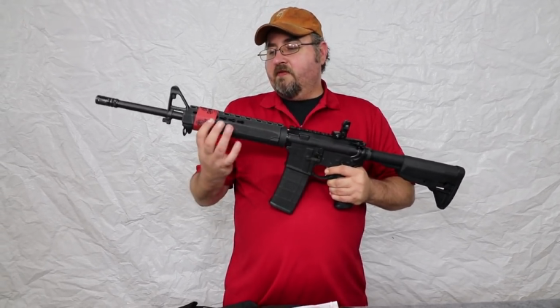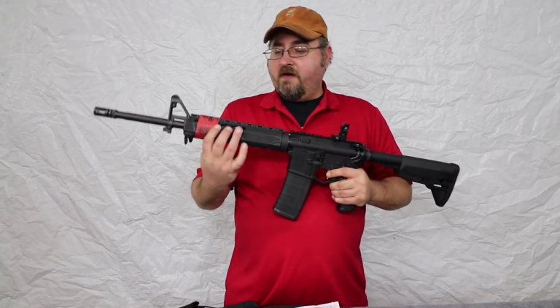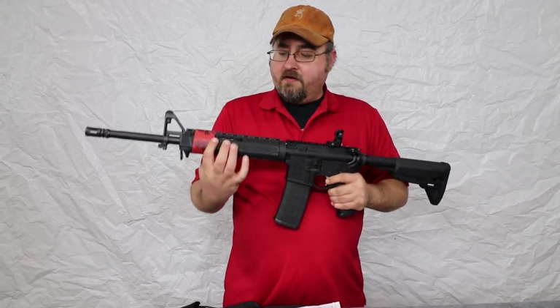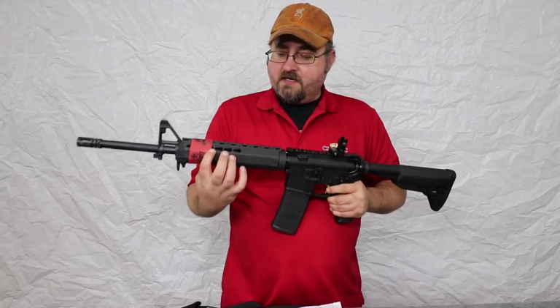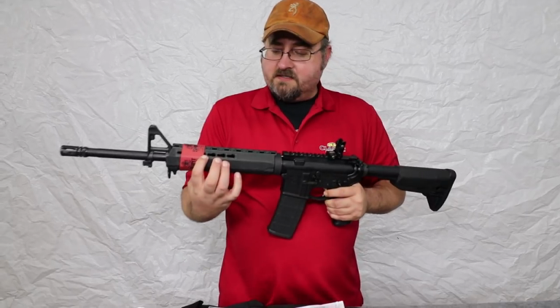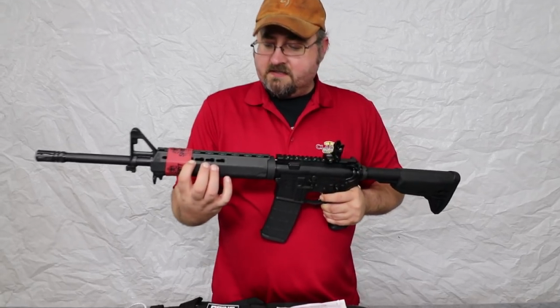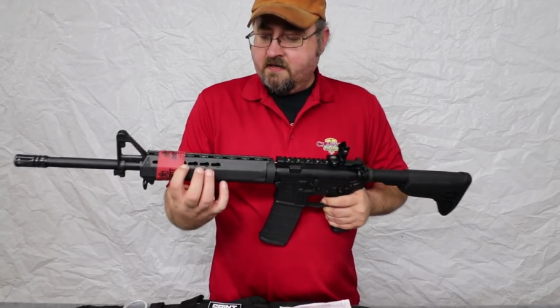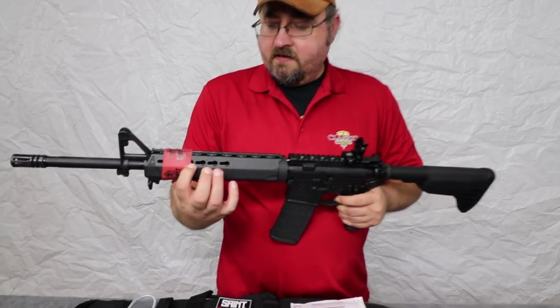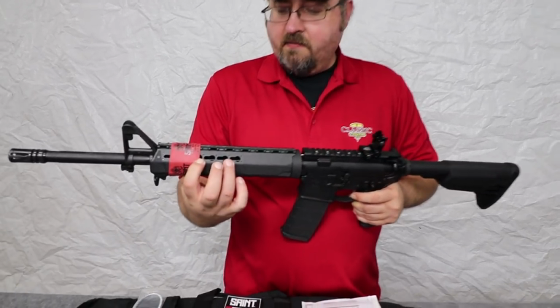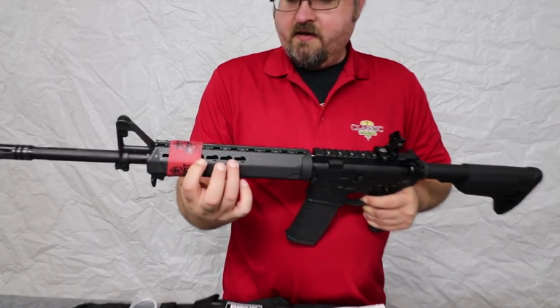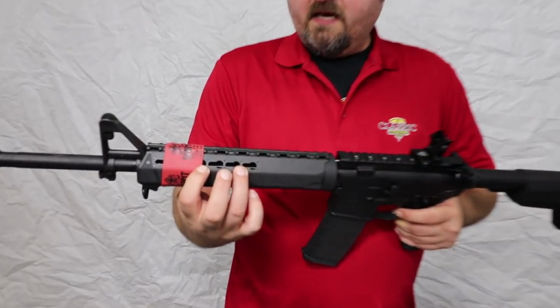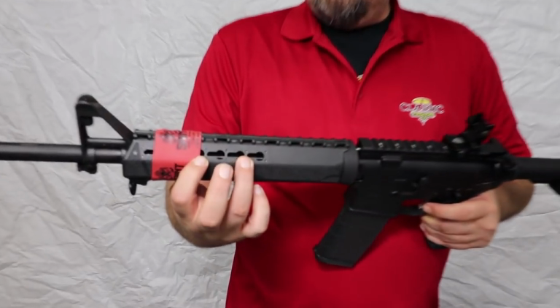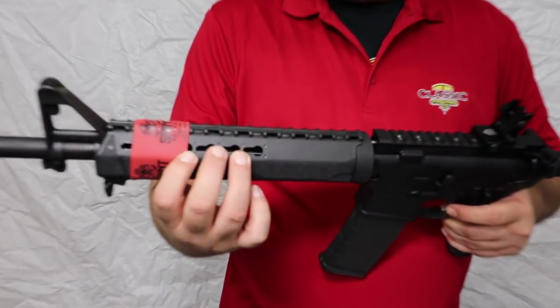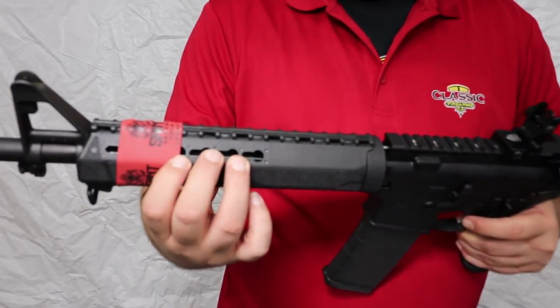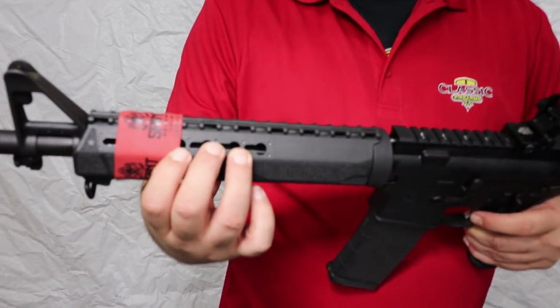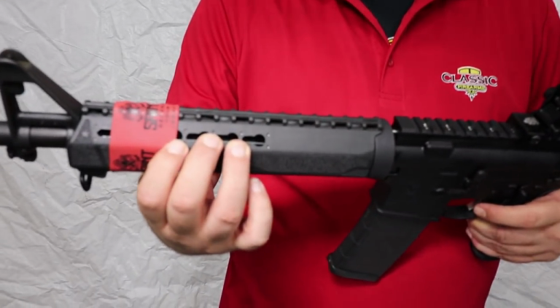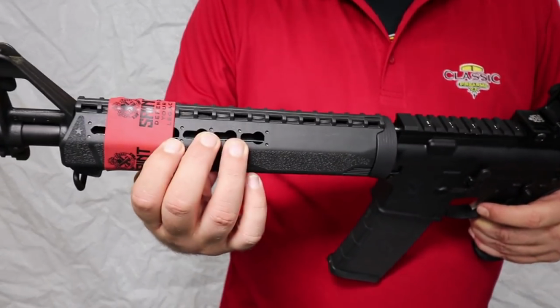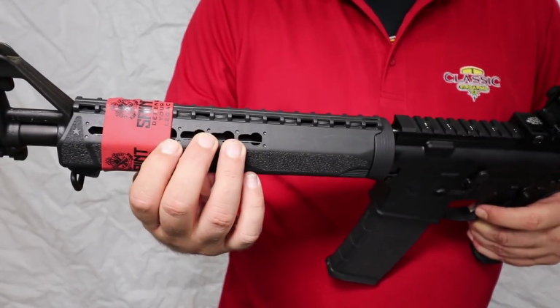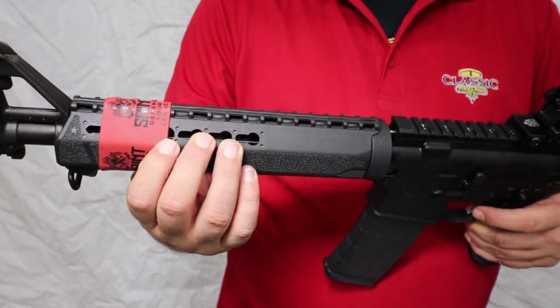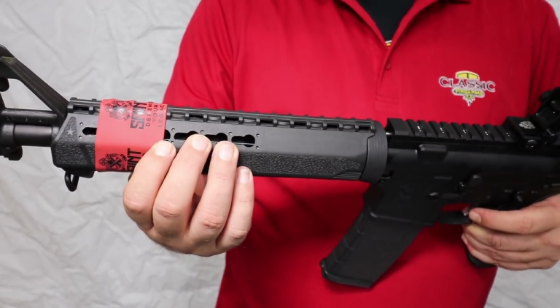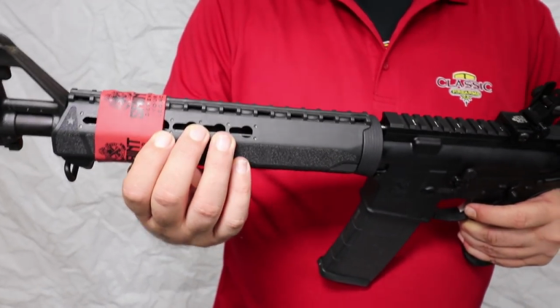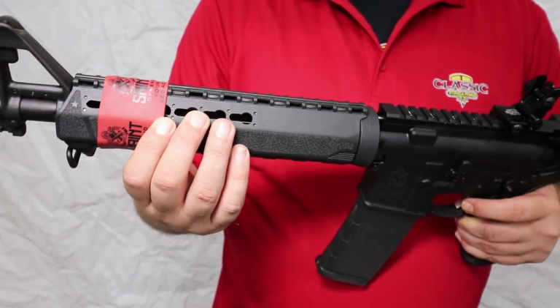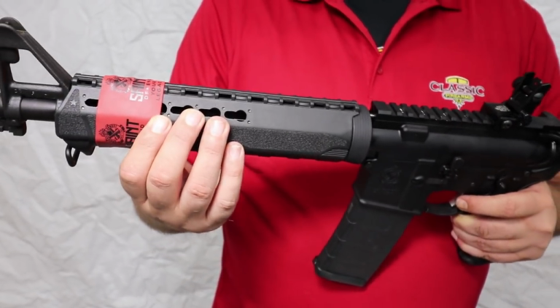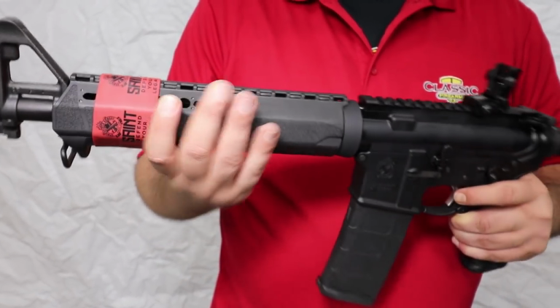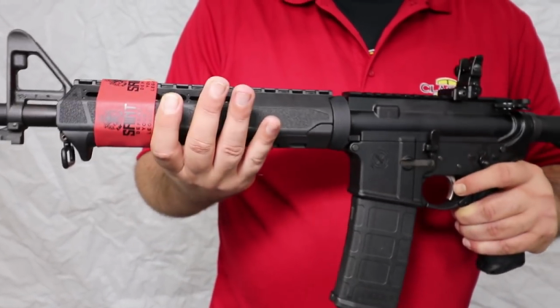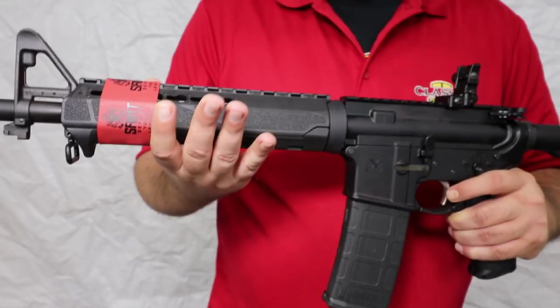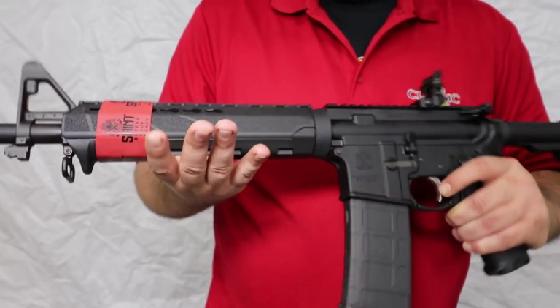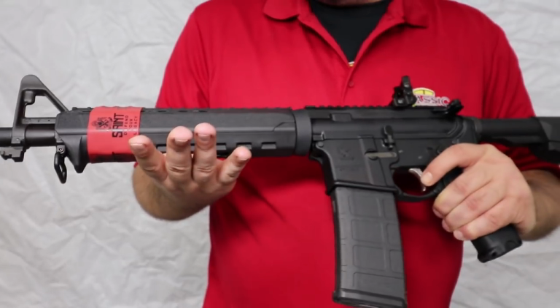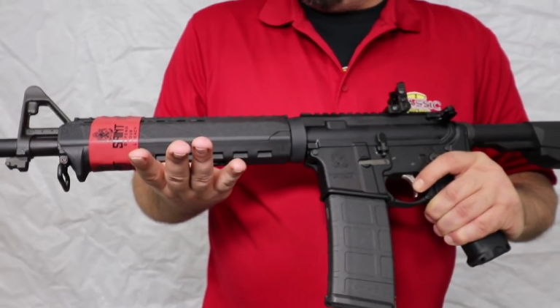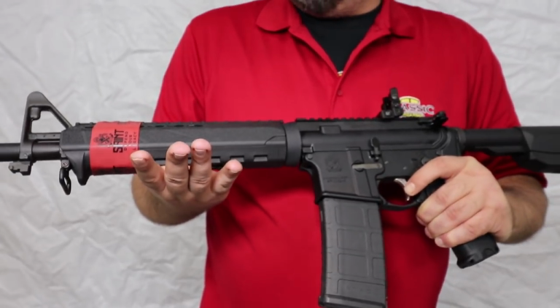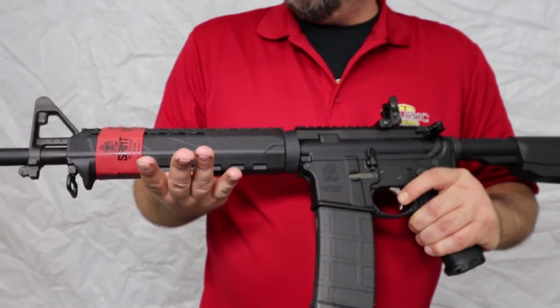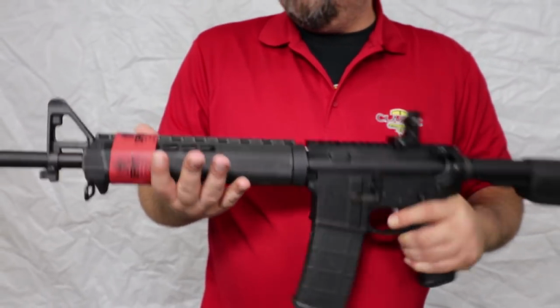The front hand guard has these nice key mod style attachment points, so you can mount your lights, your foregrips, or whatever else you'd like to put up there for accessories.